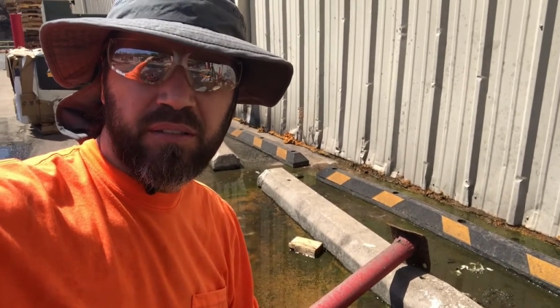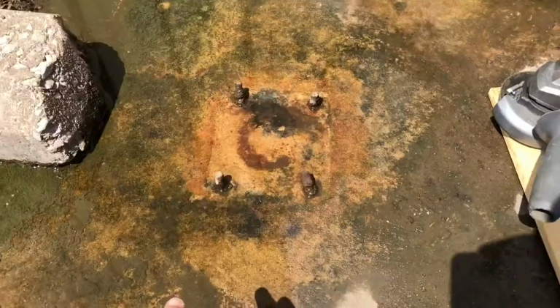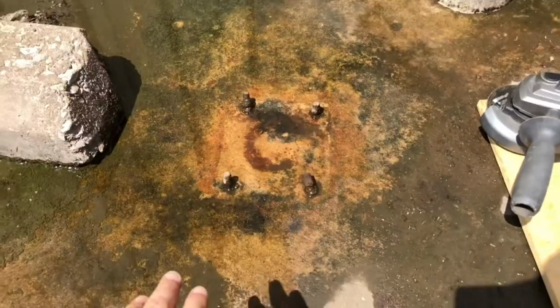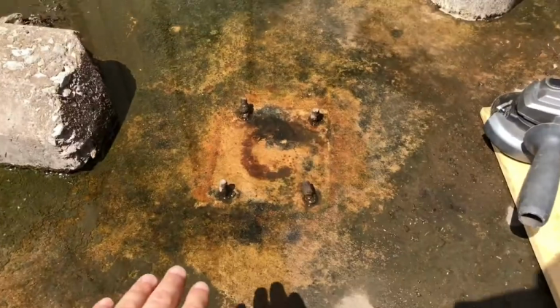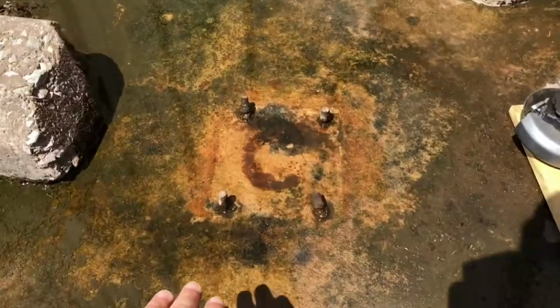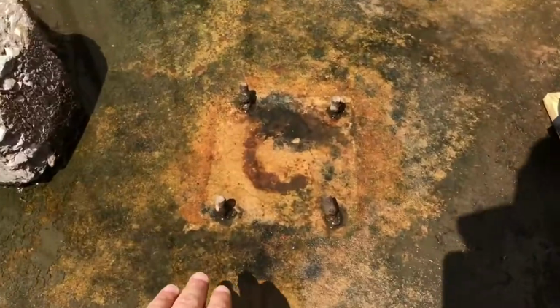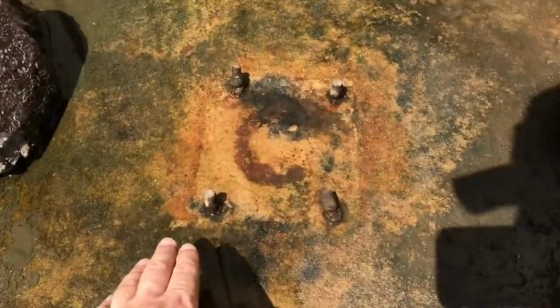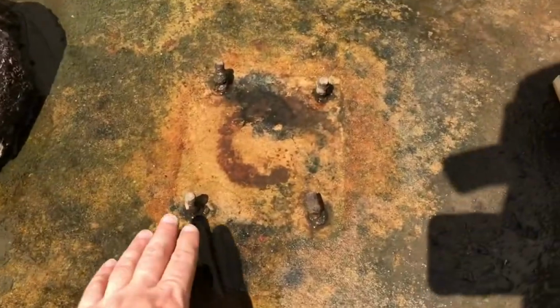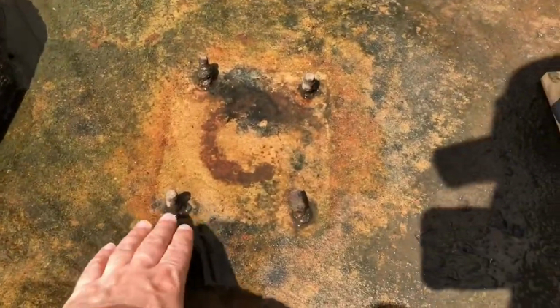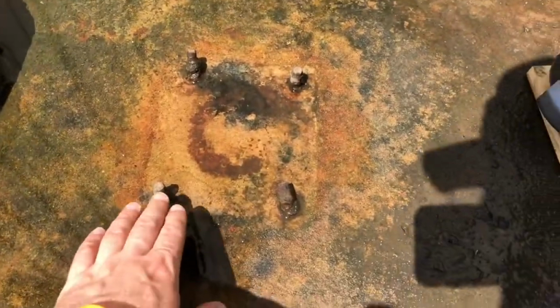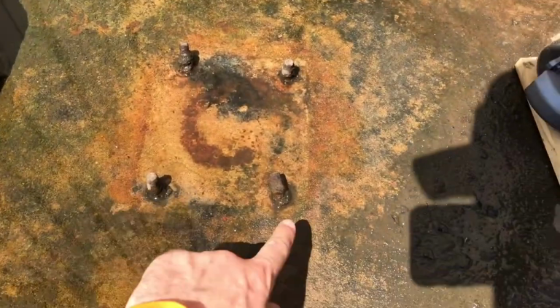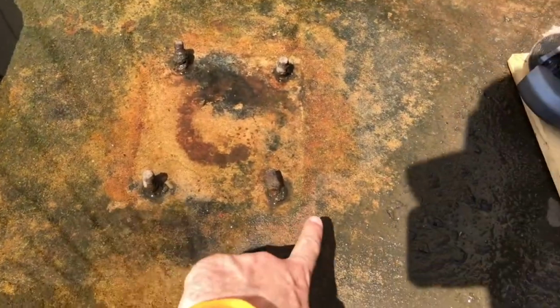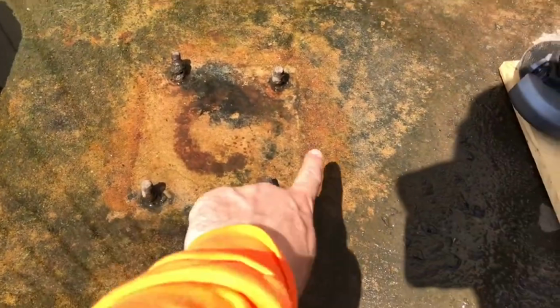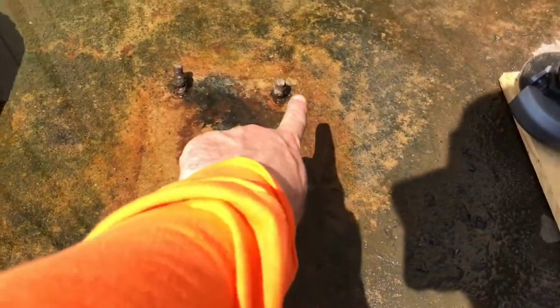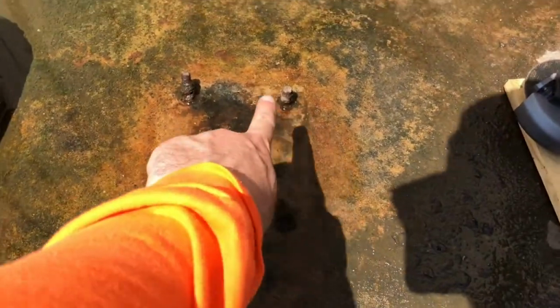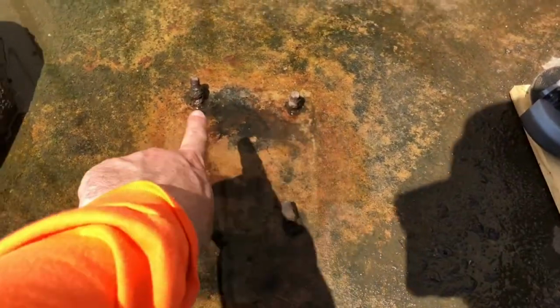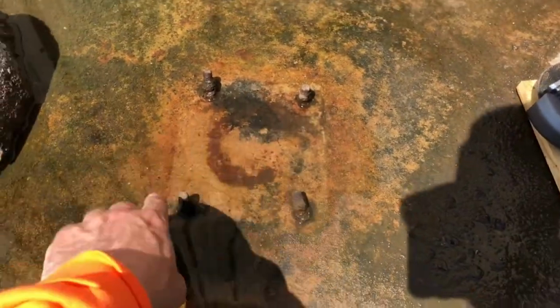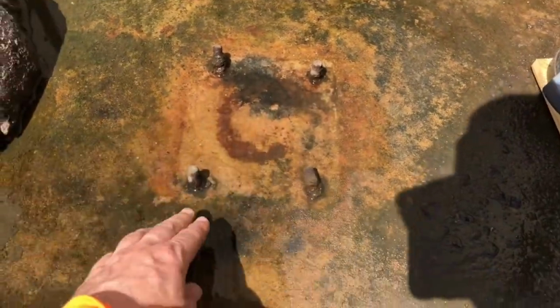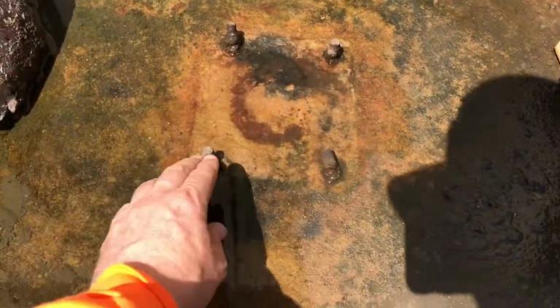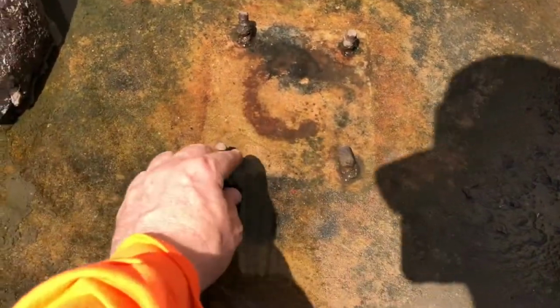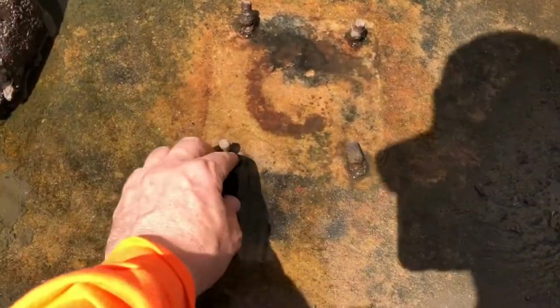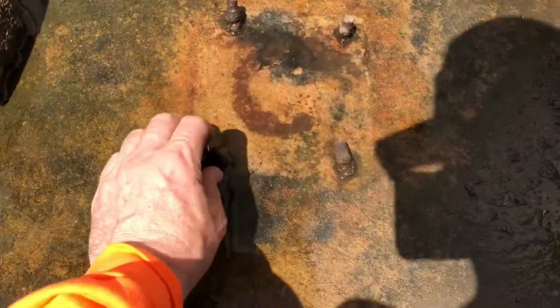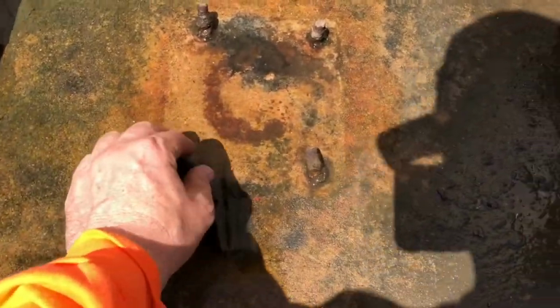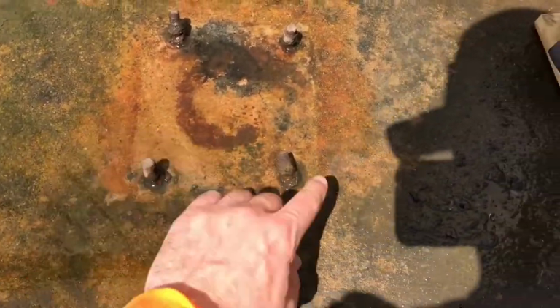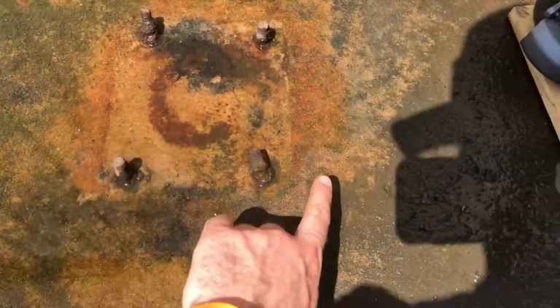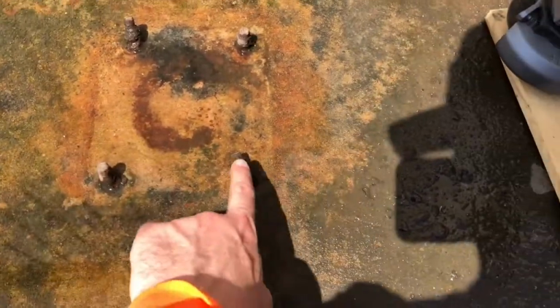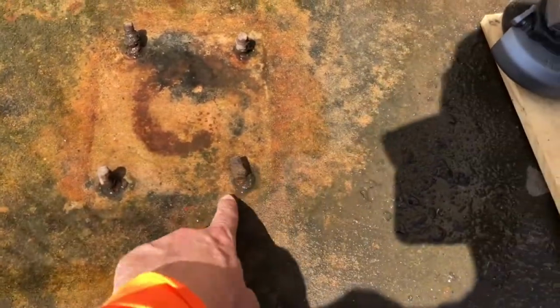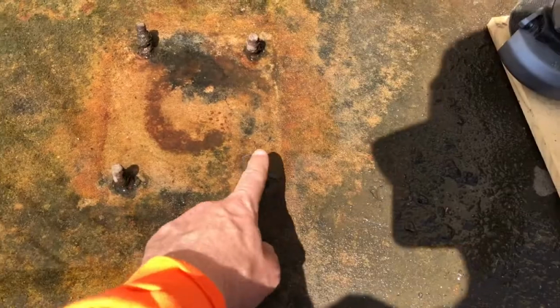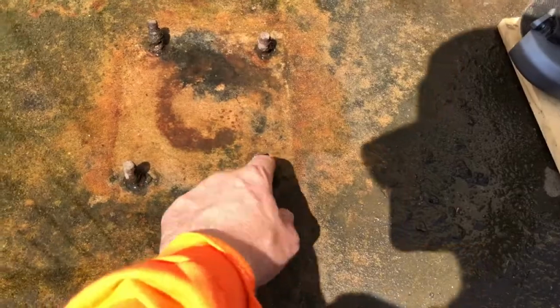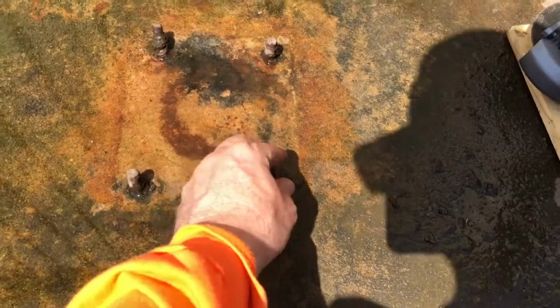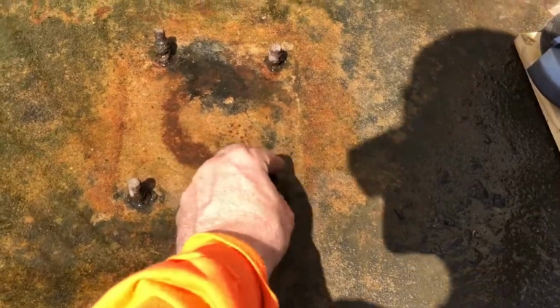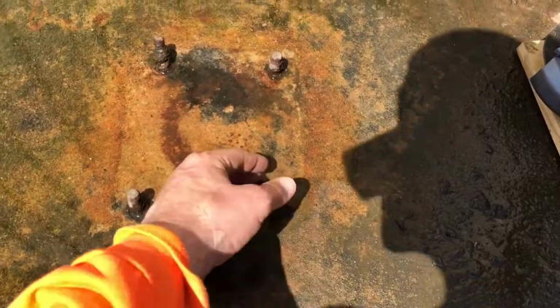So as you can see here, these four bolts are completely ruined, damaged — no more threading left, bent.